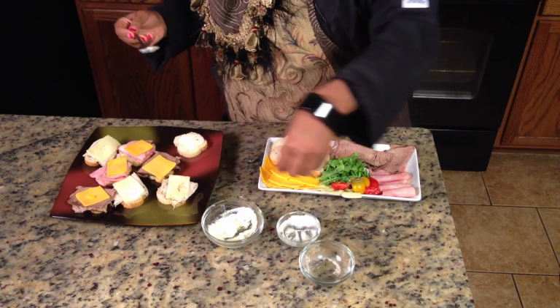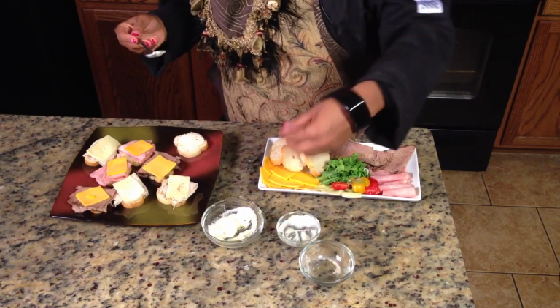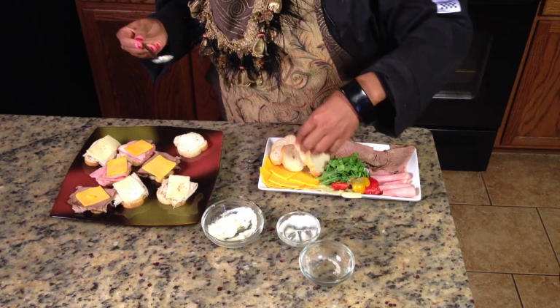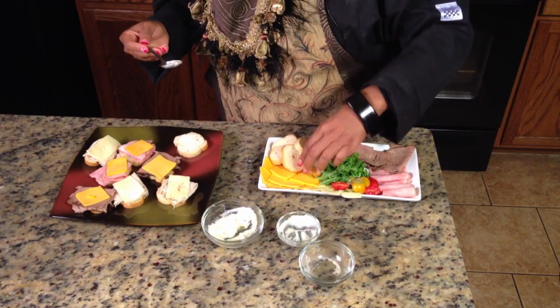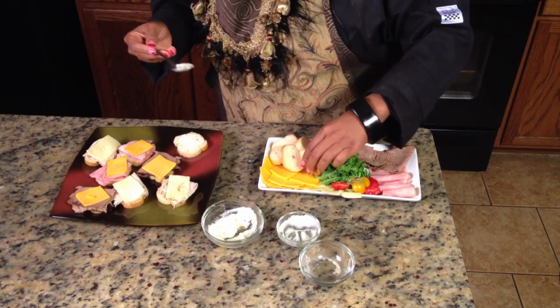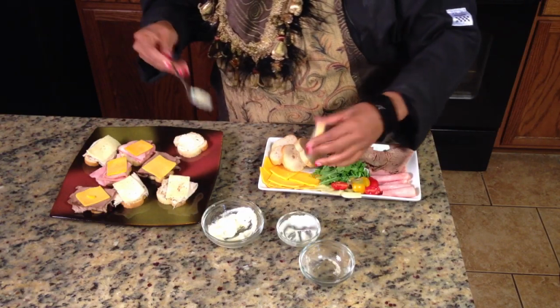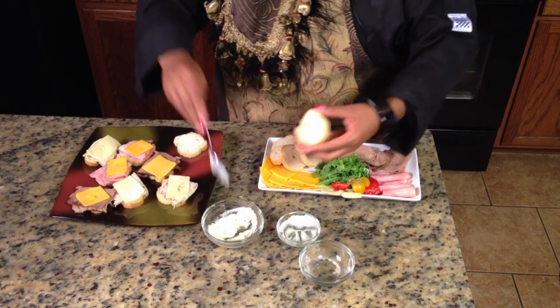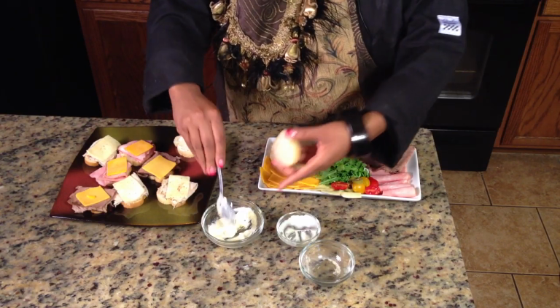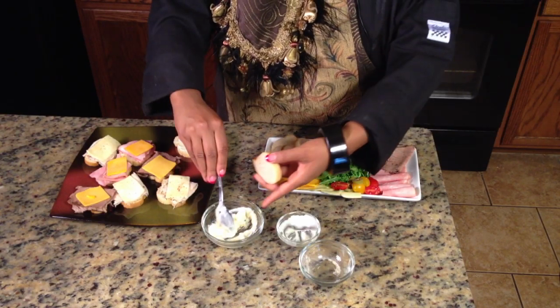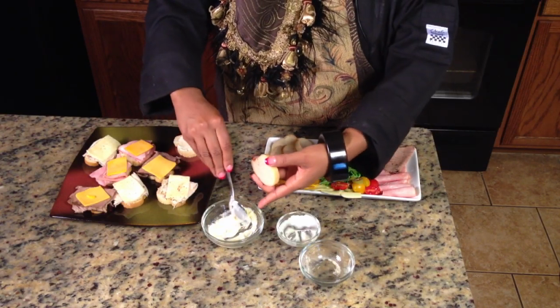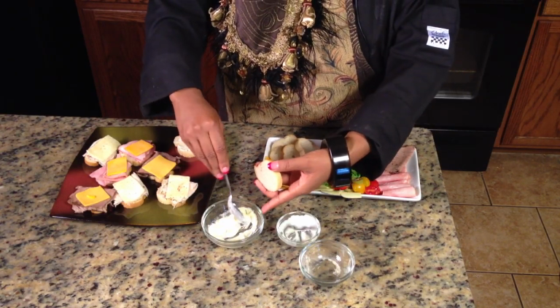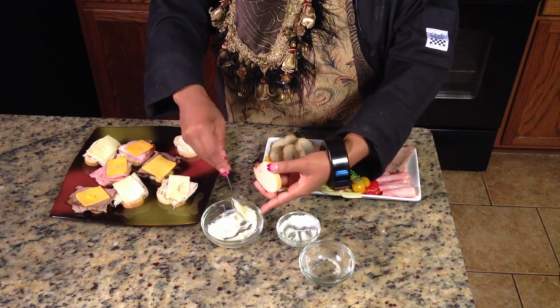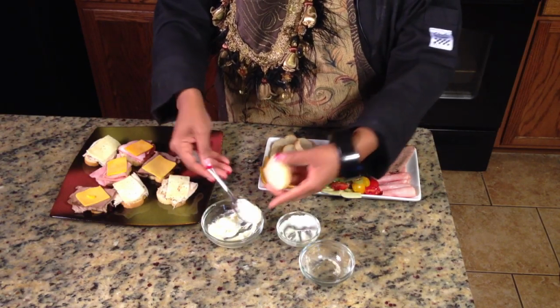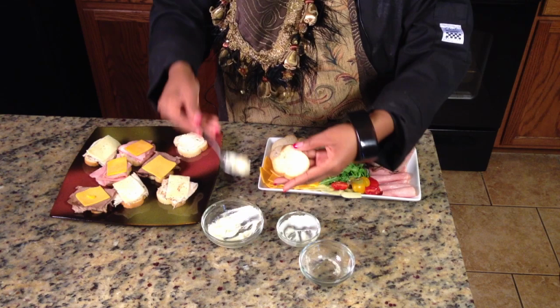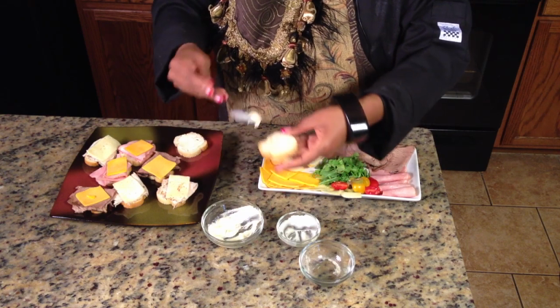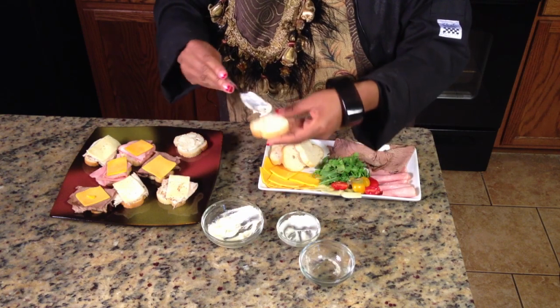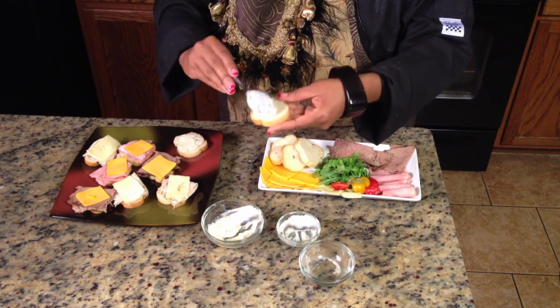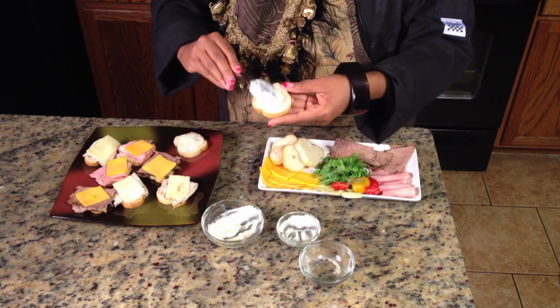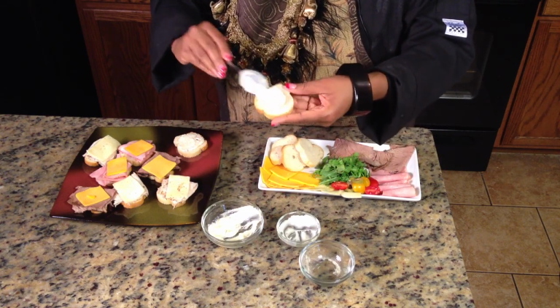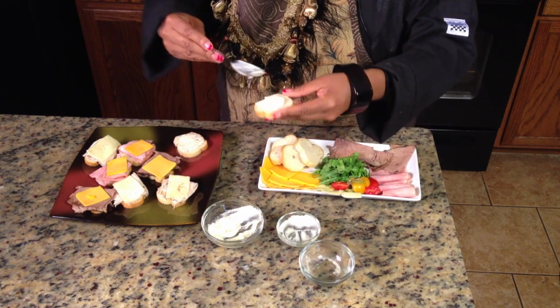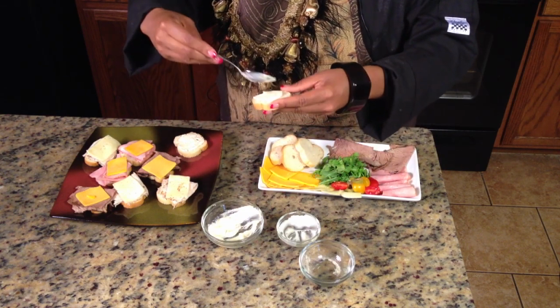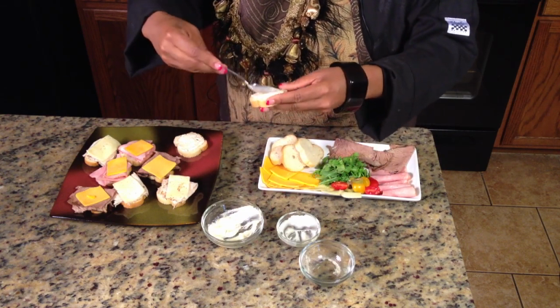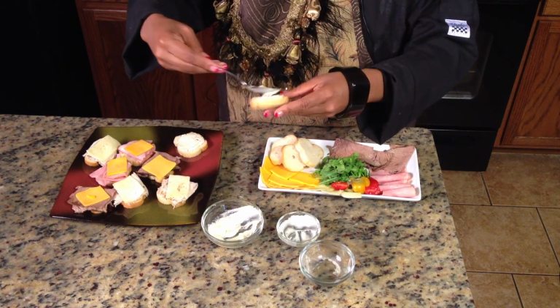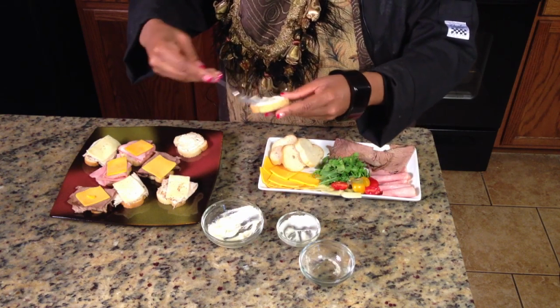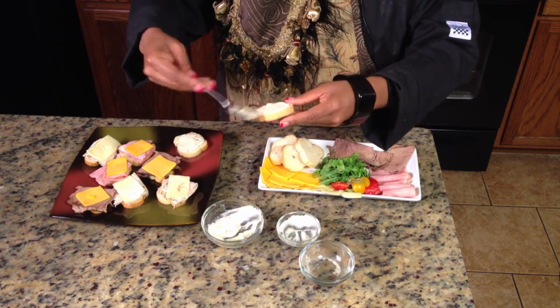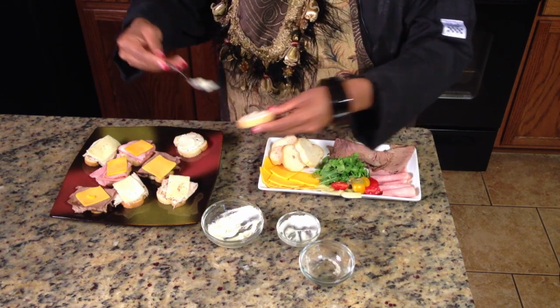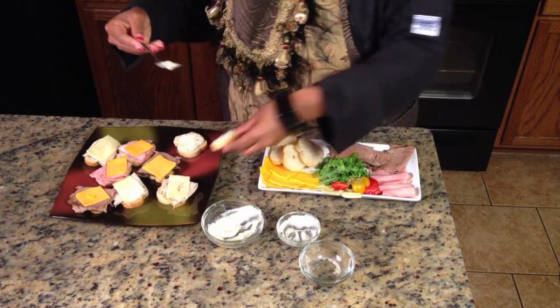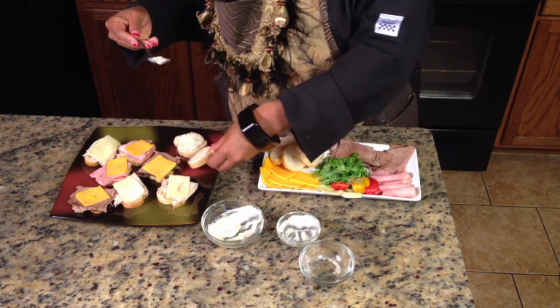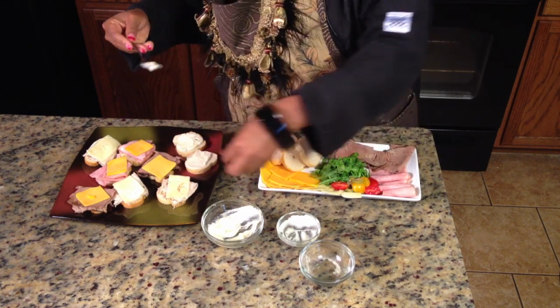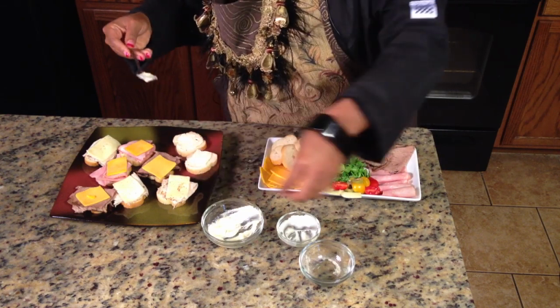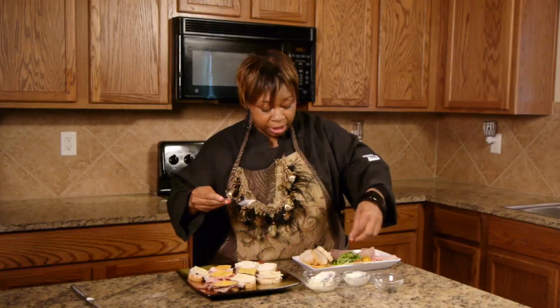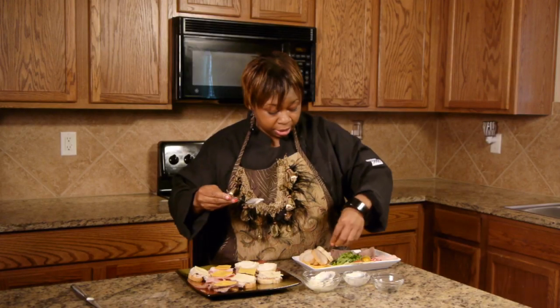You can't do this wrong, so any combination you choose to make is fine. I promise they'll all be eaten.